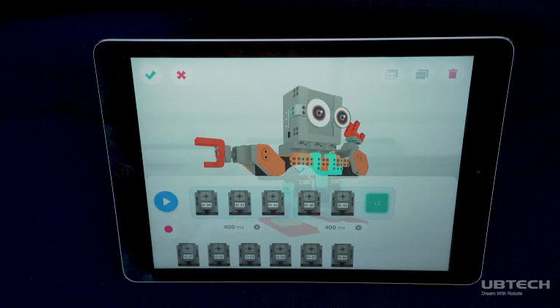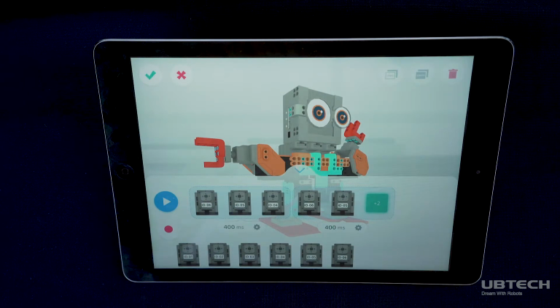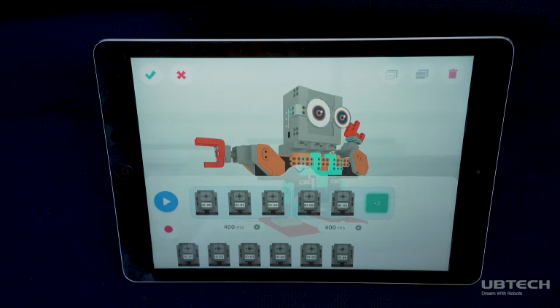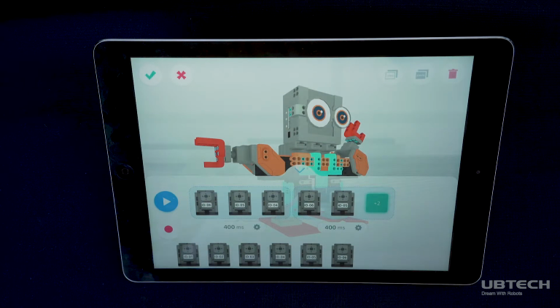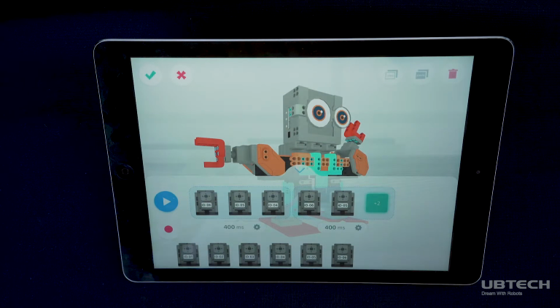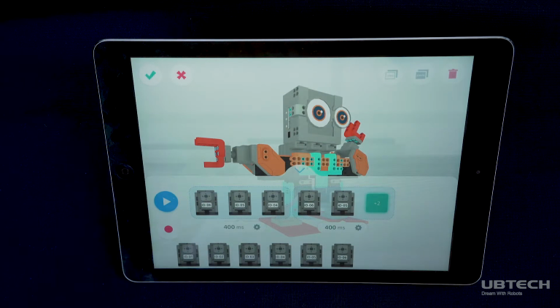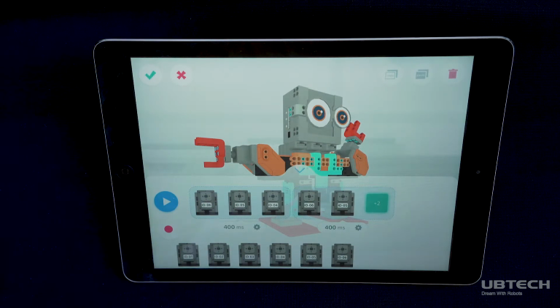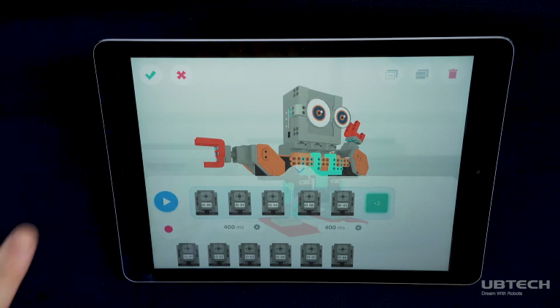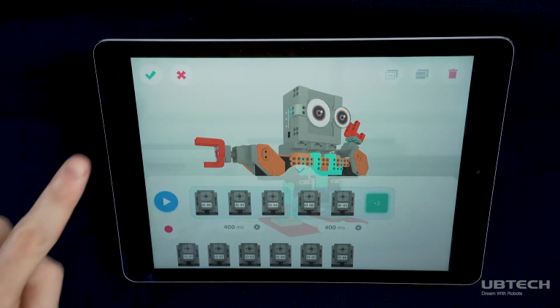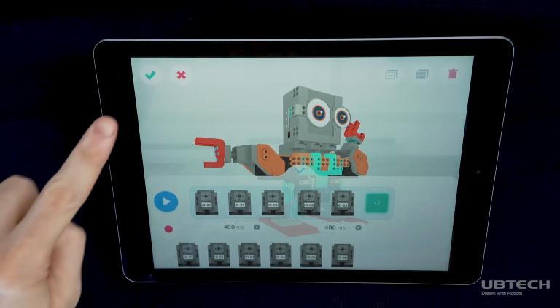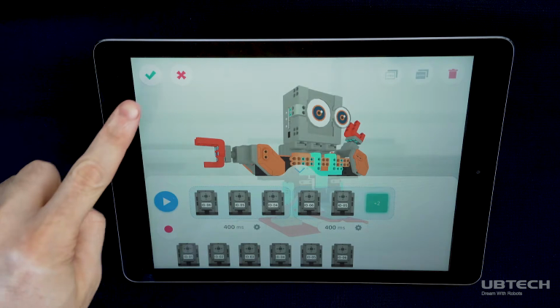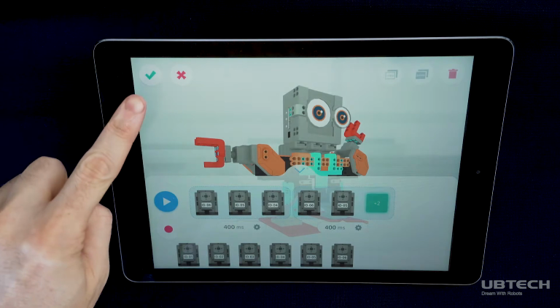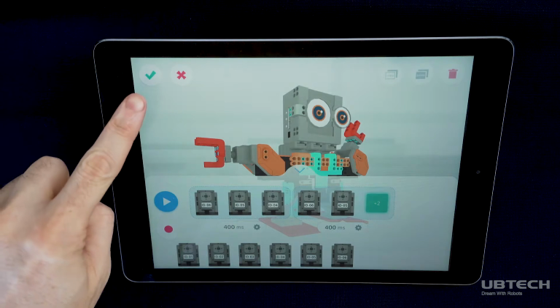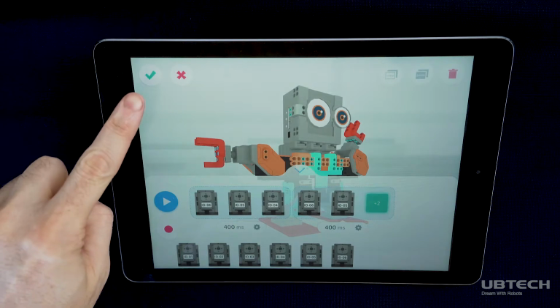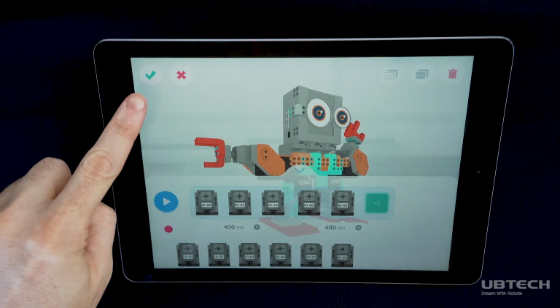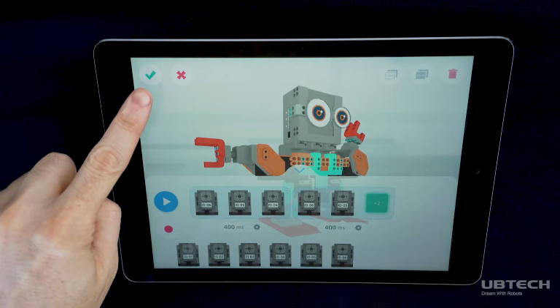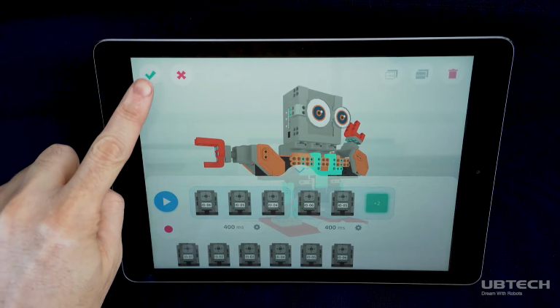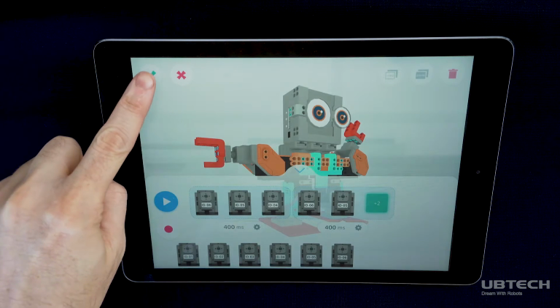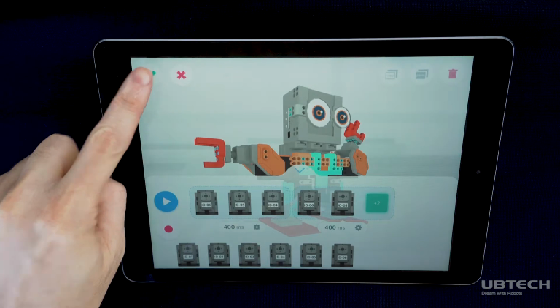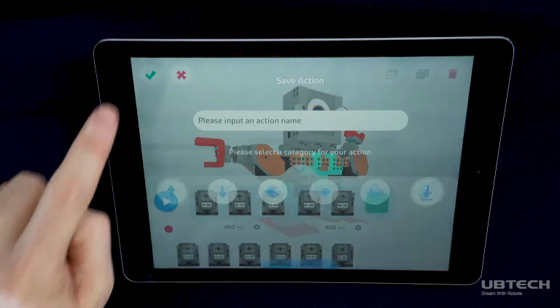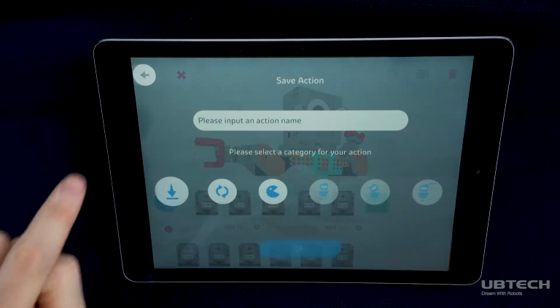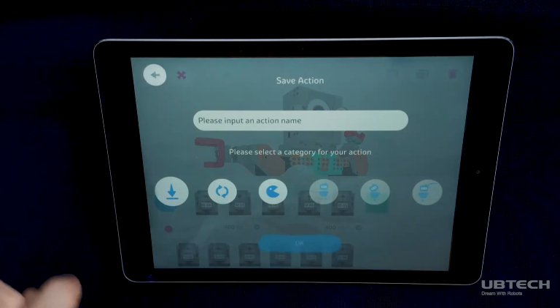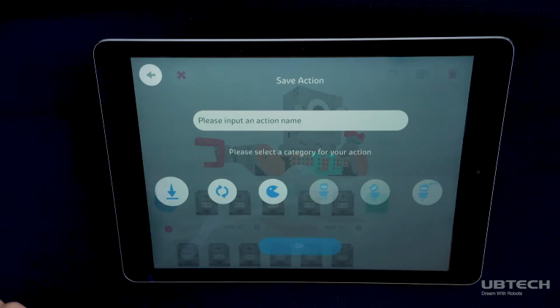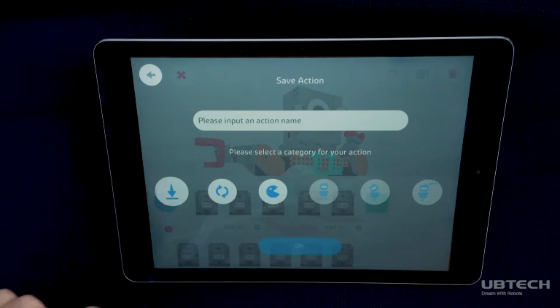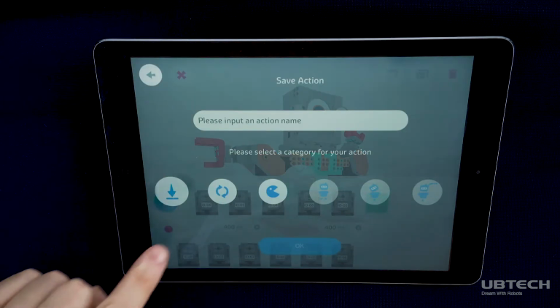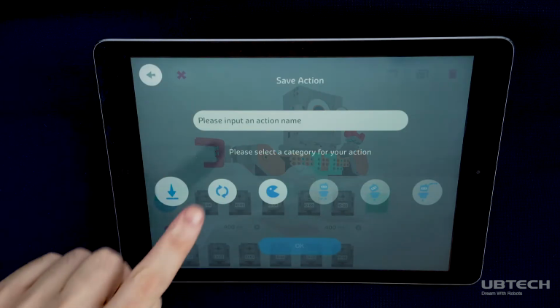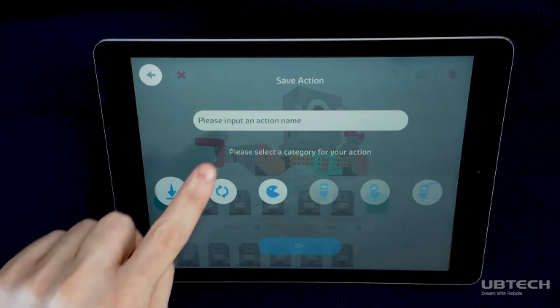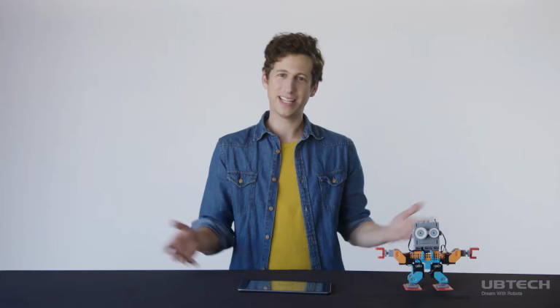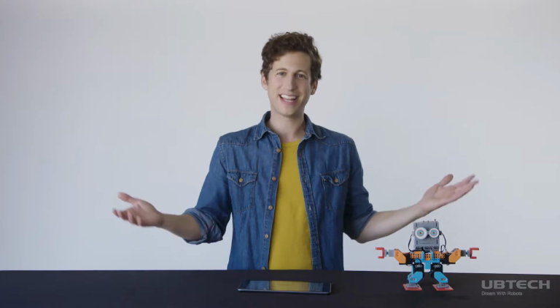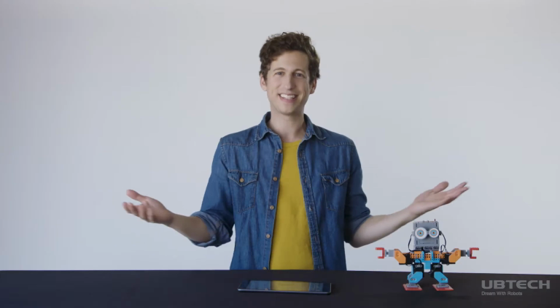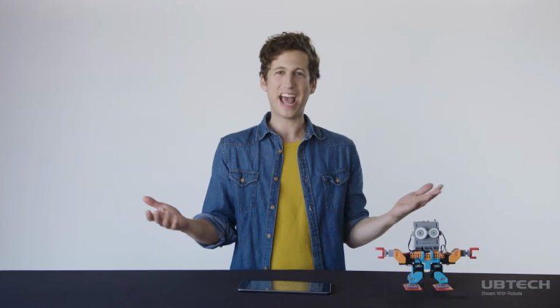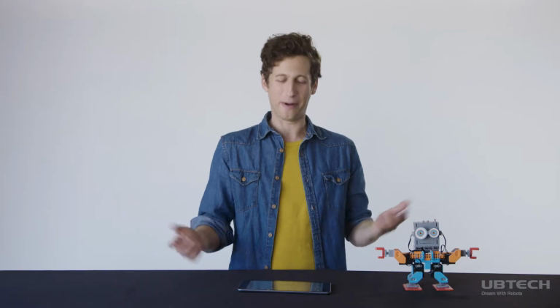When you're done, your action will appear in the action list in the previous screen. Let's test it out.